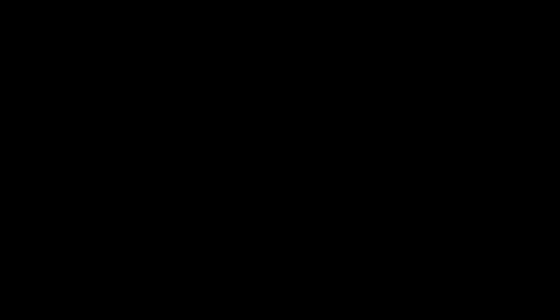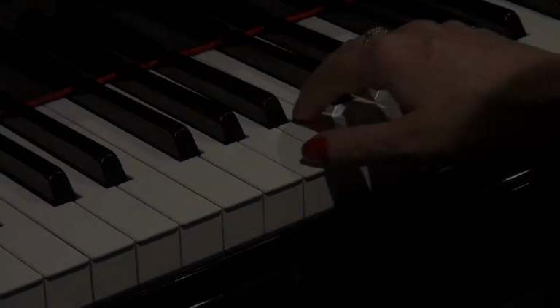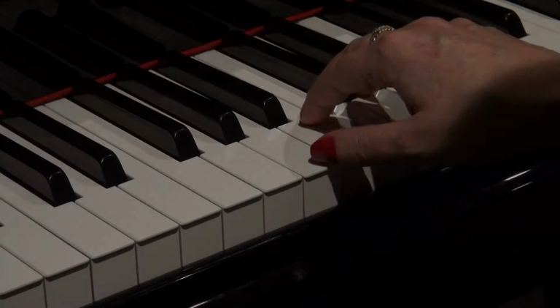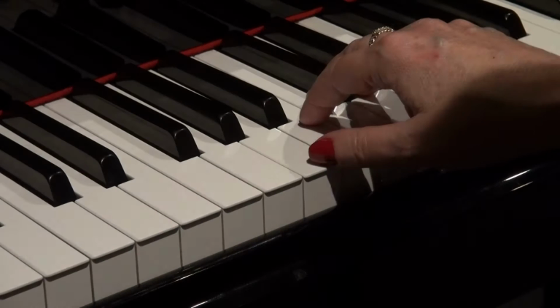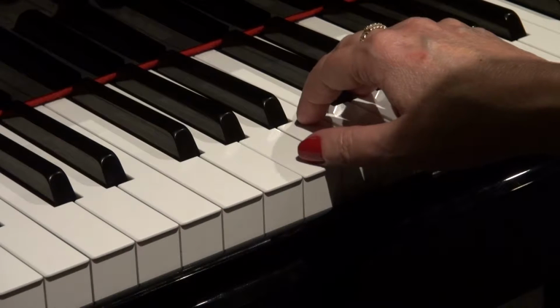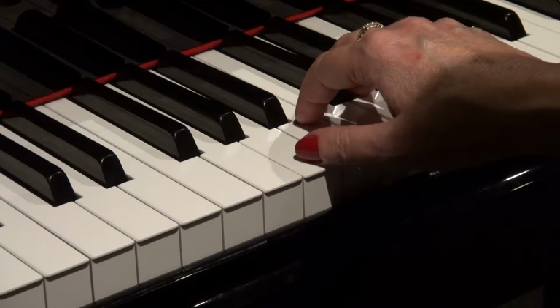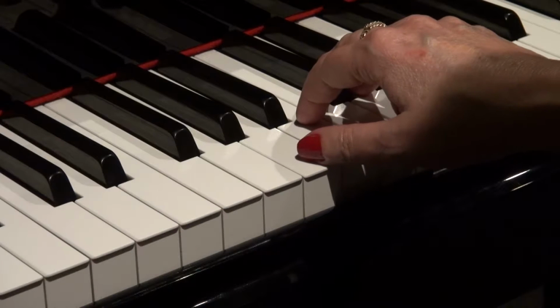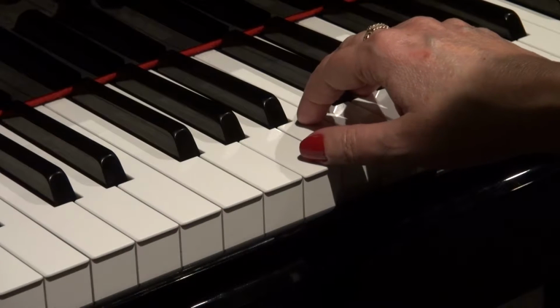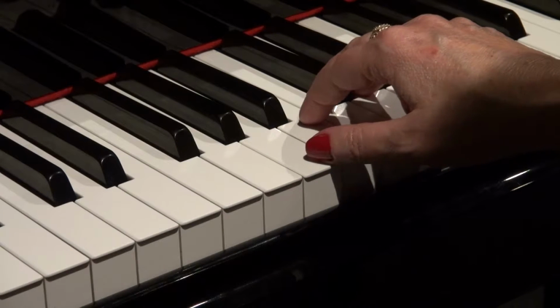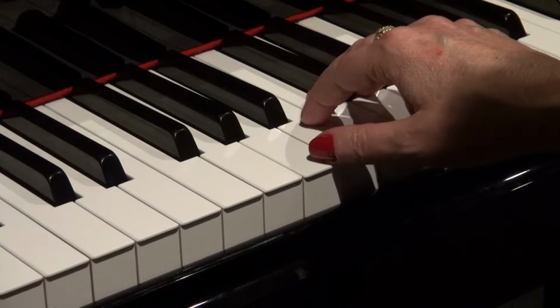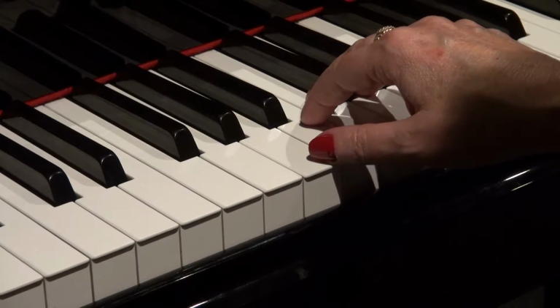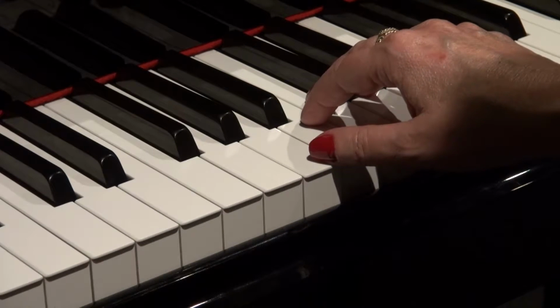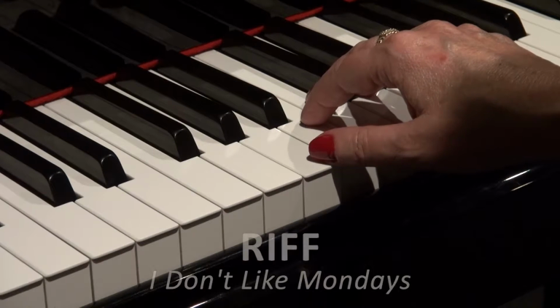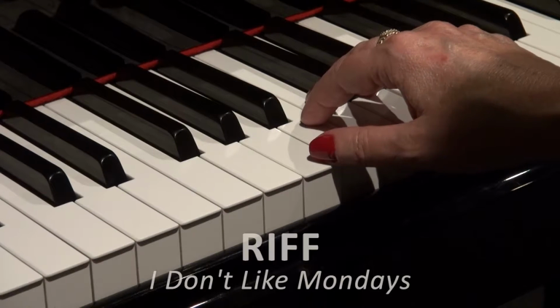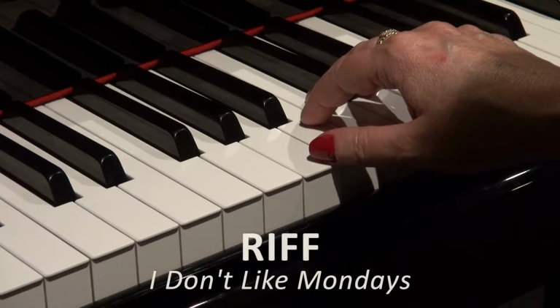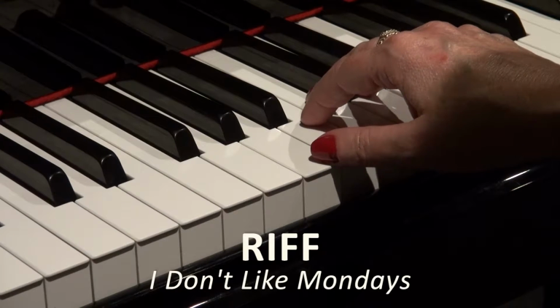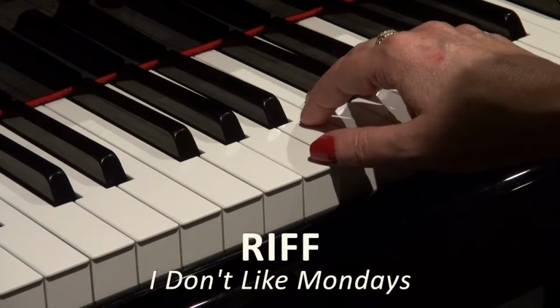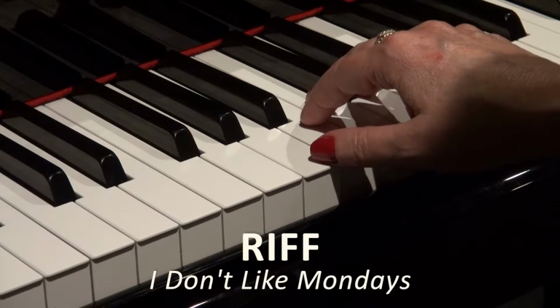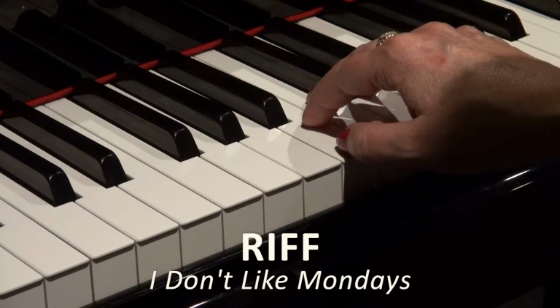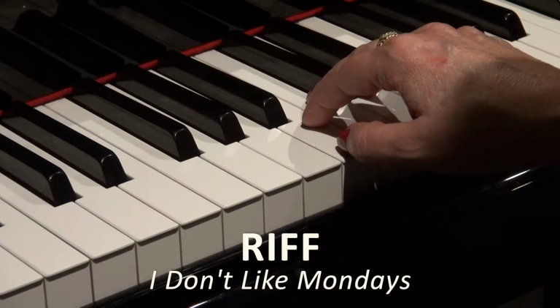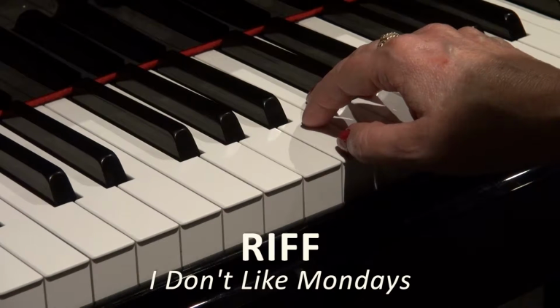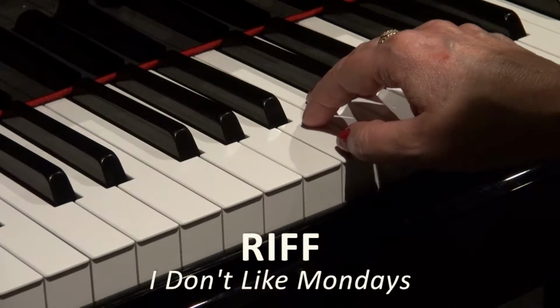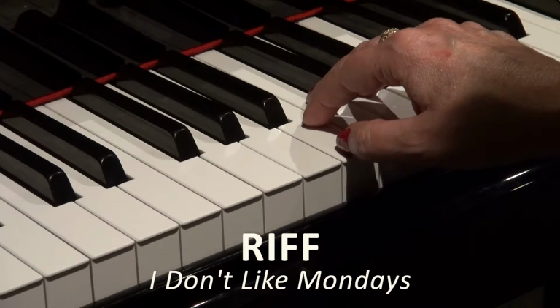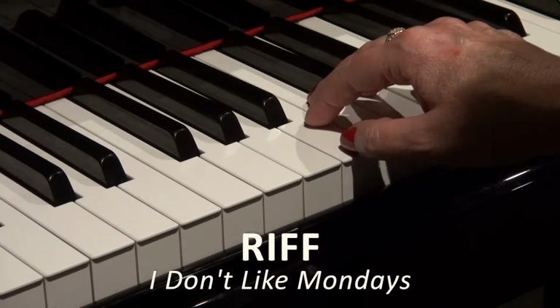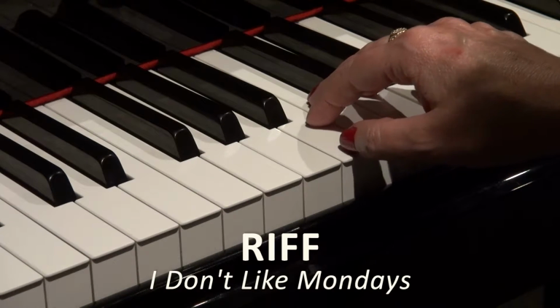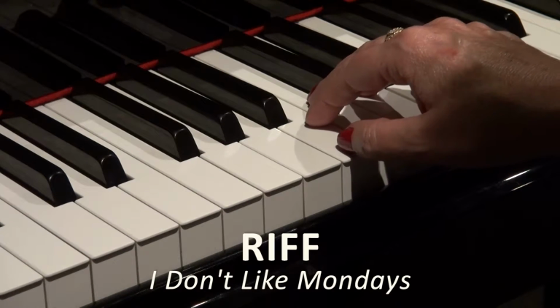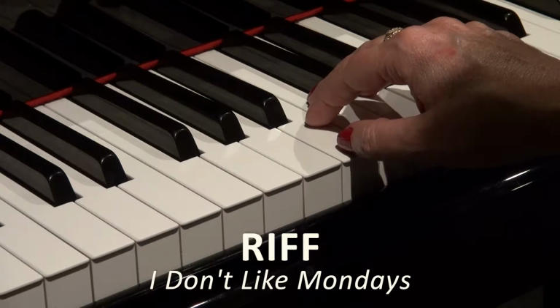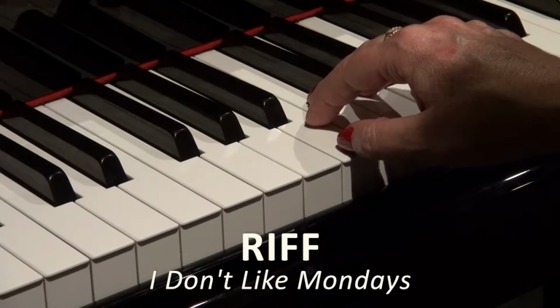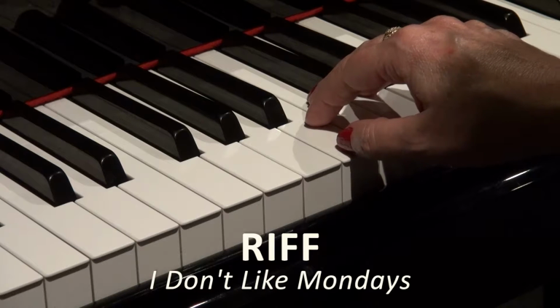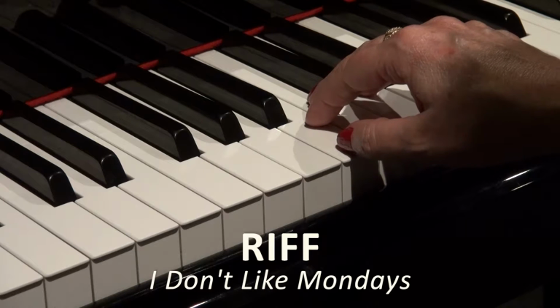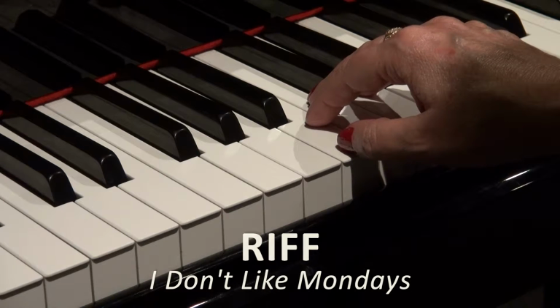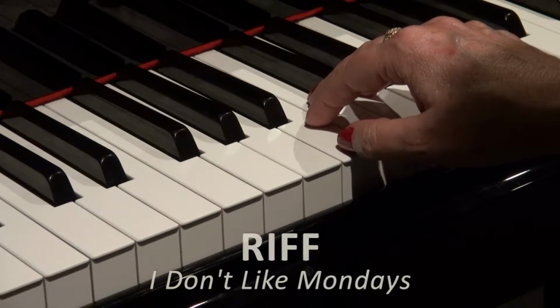Hello there. Today's riff is from I Don't Like Mondays, performed by the Boomtown Rats.